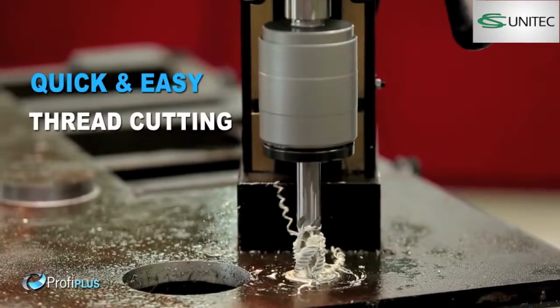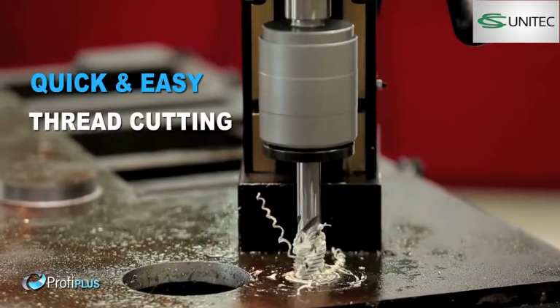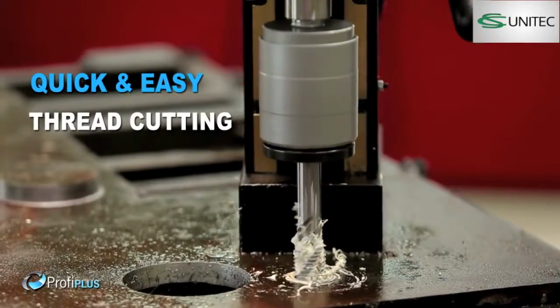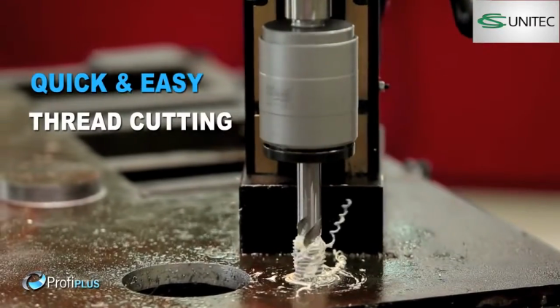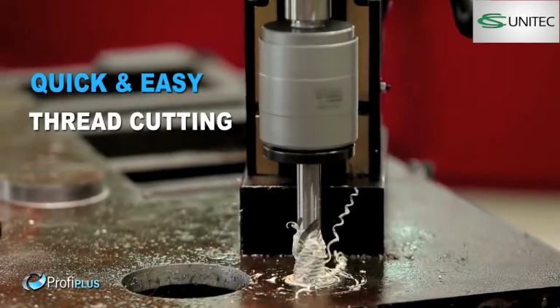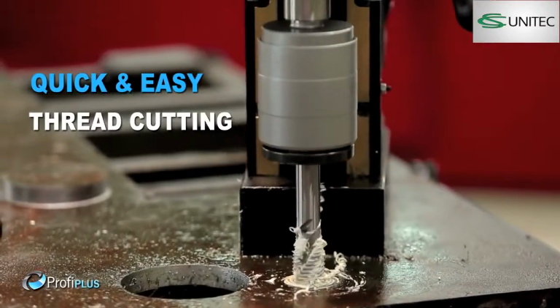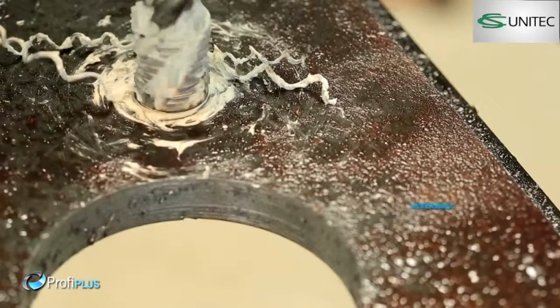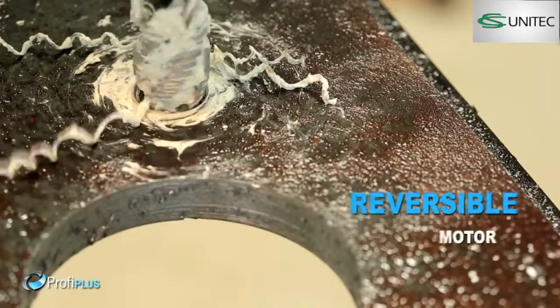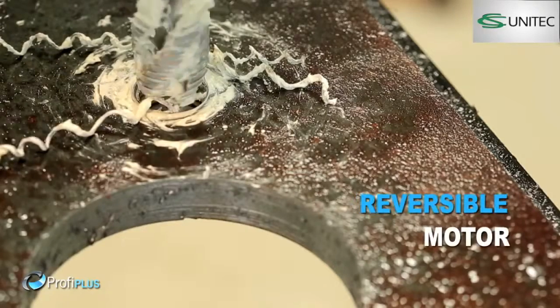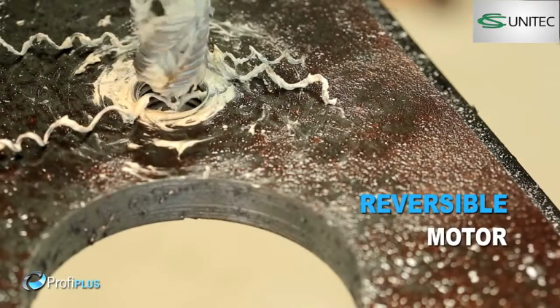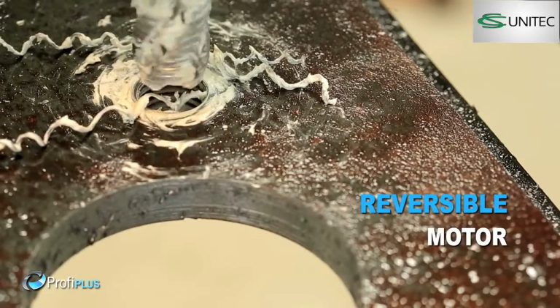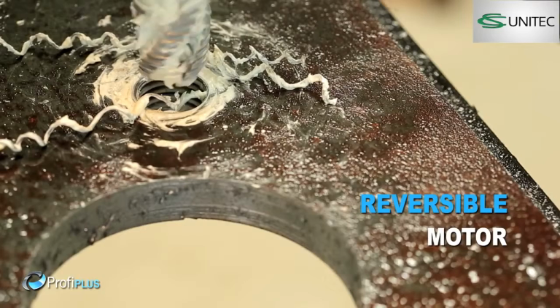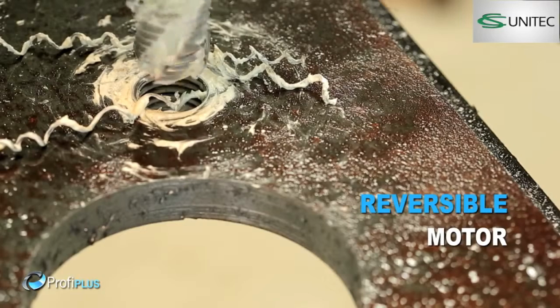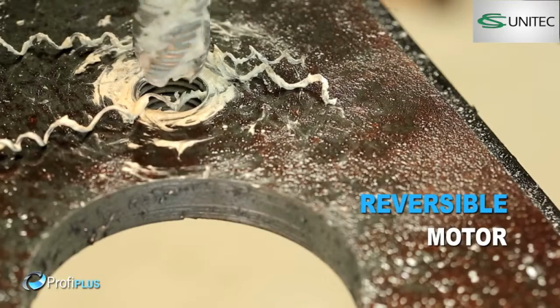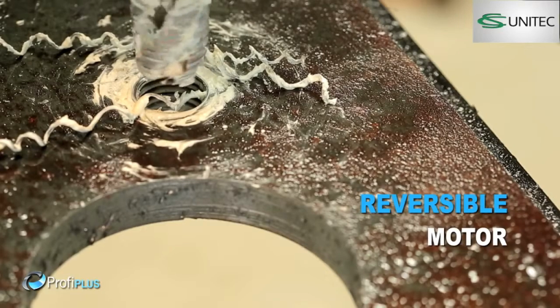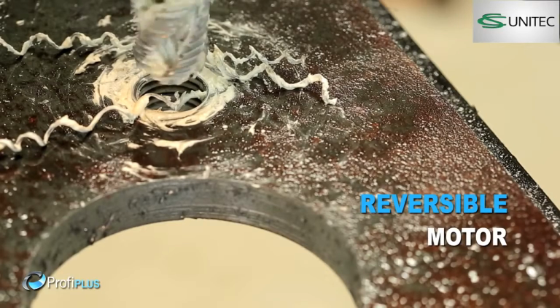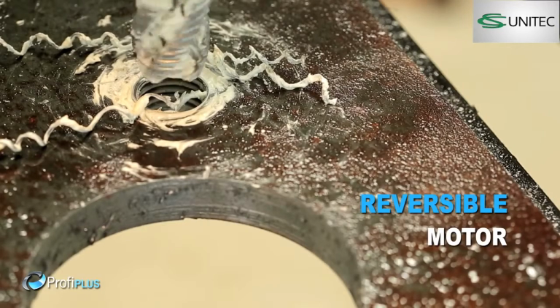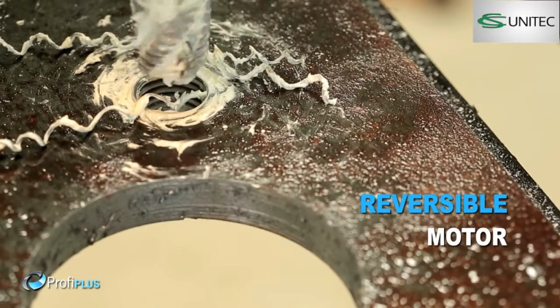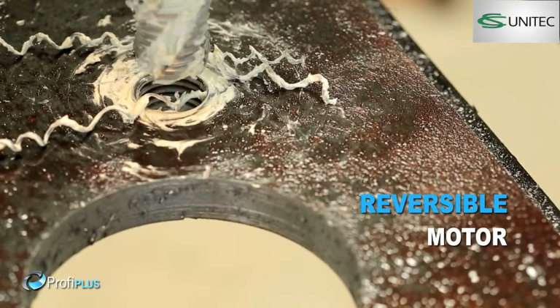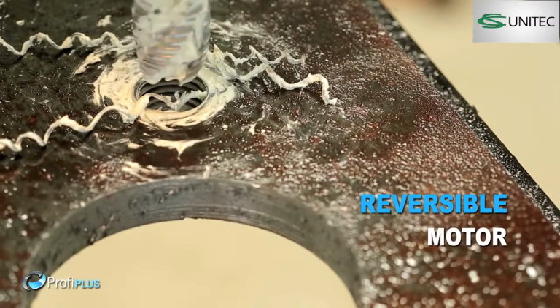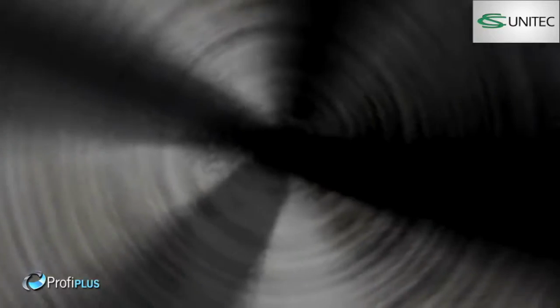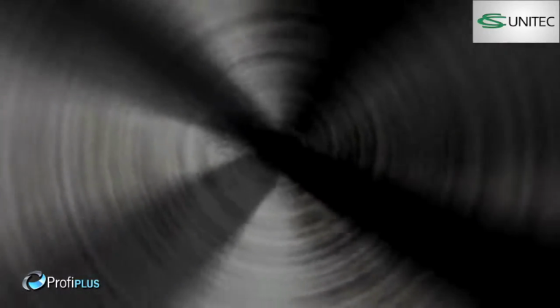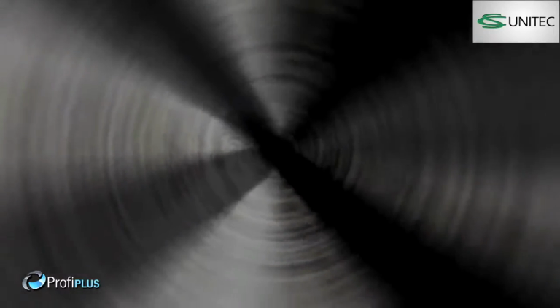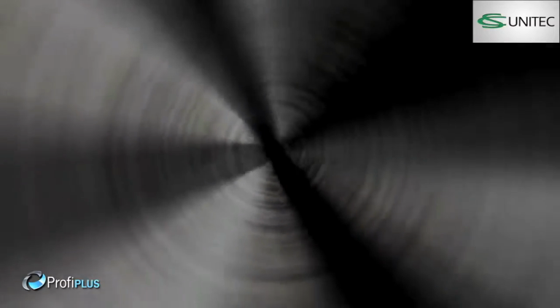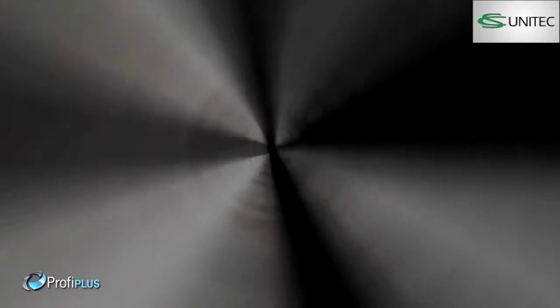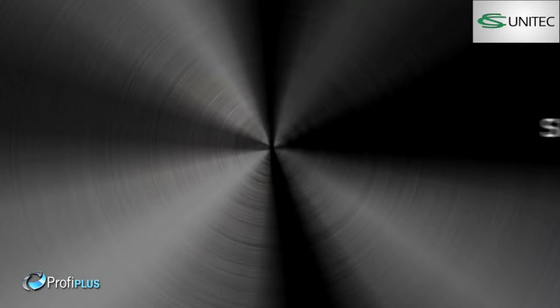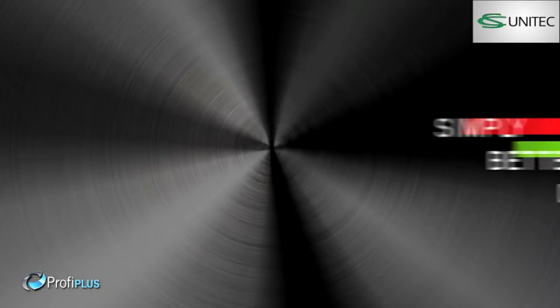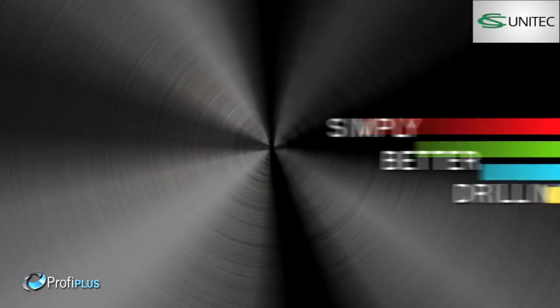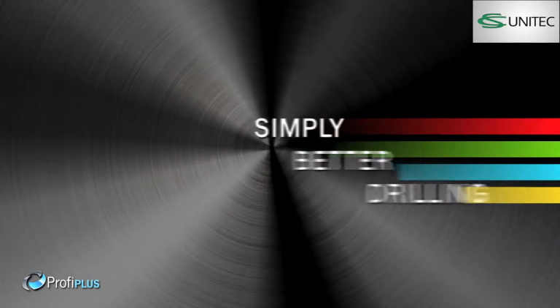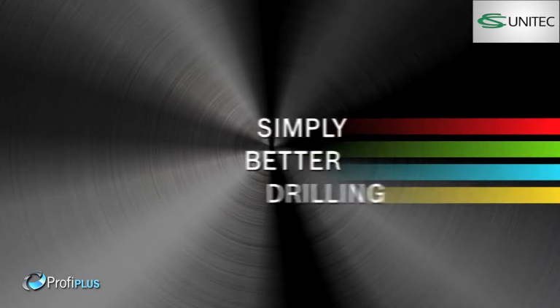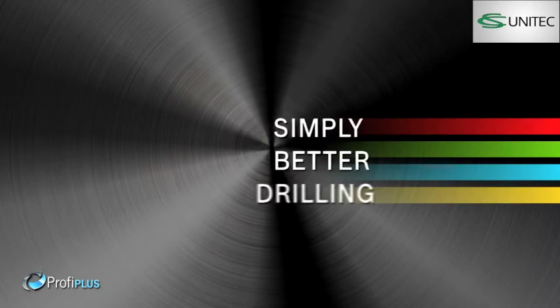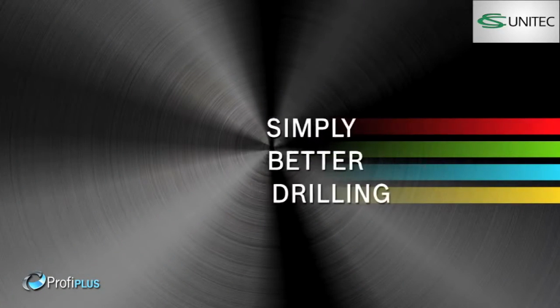Quick and easy tapping with reversible motor. Simply better drilling.